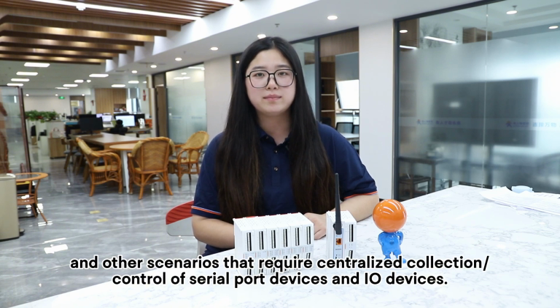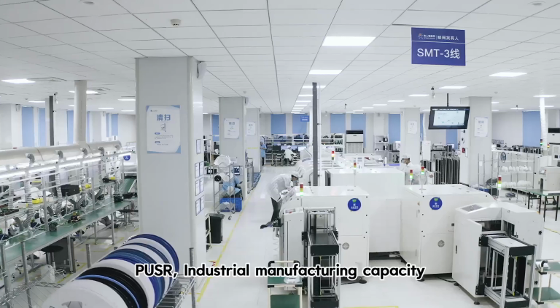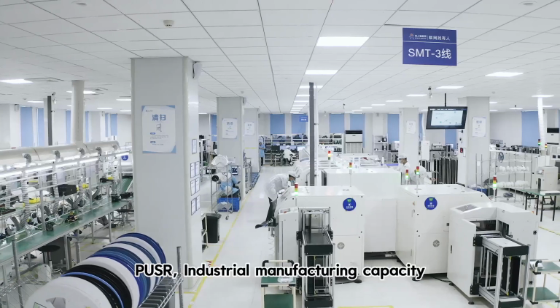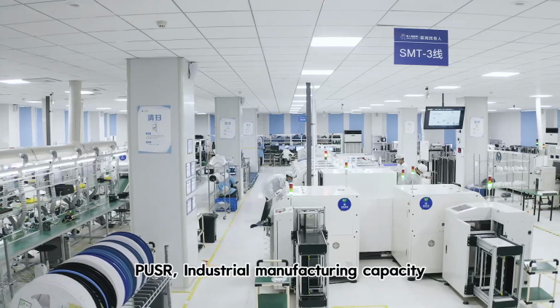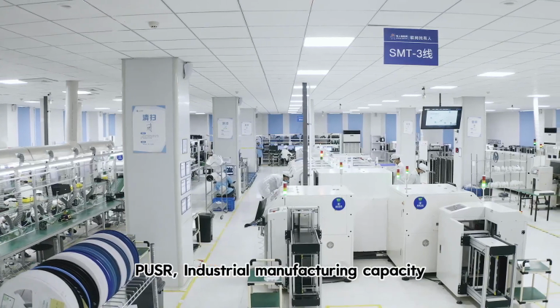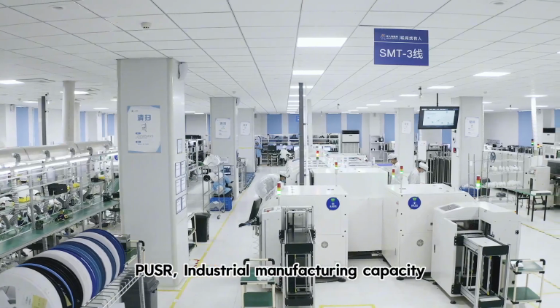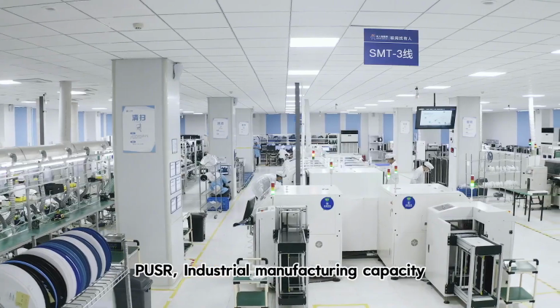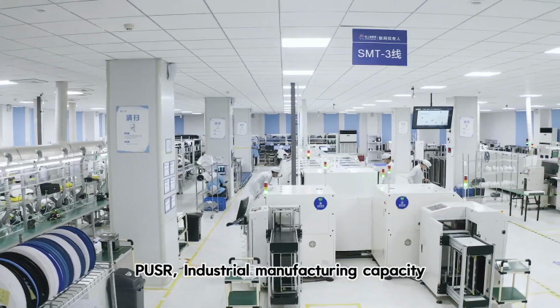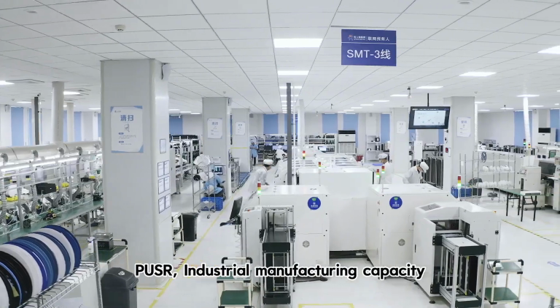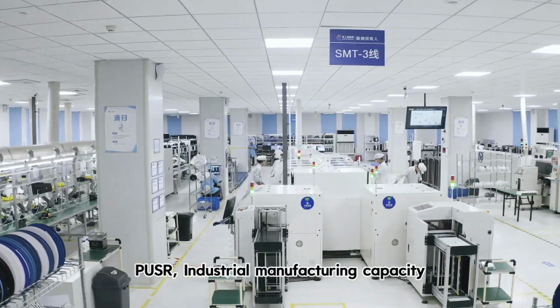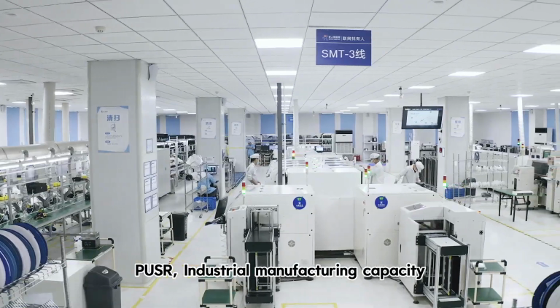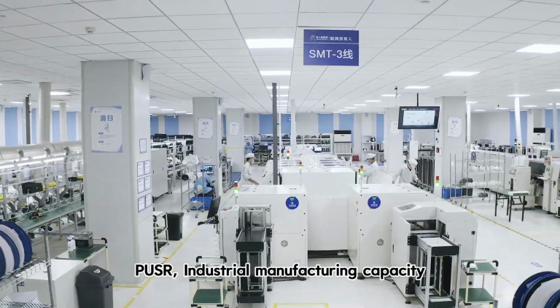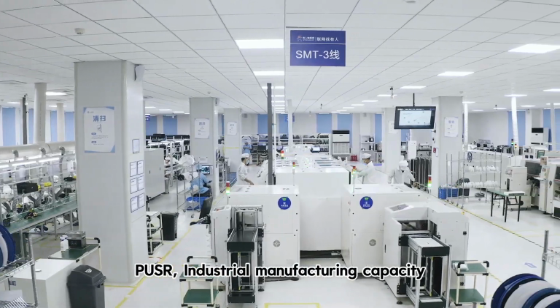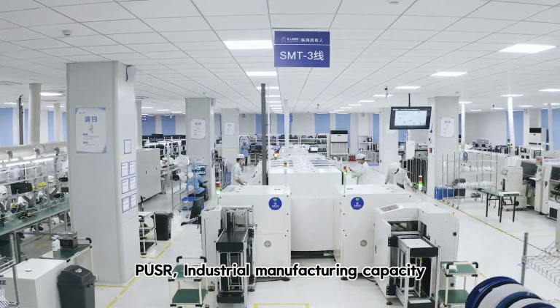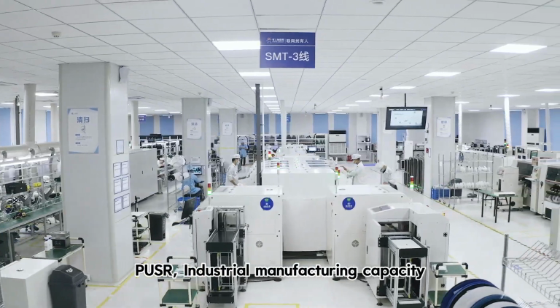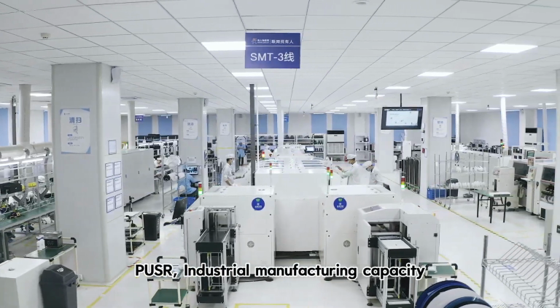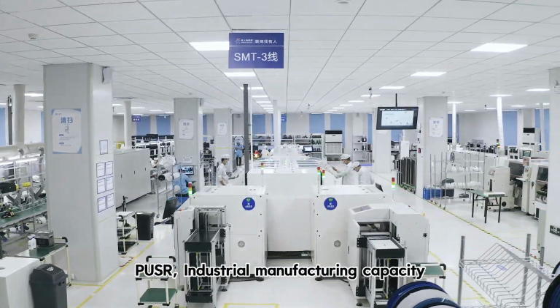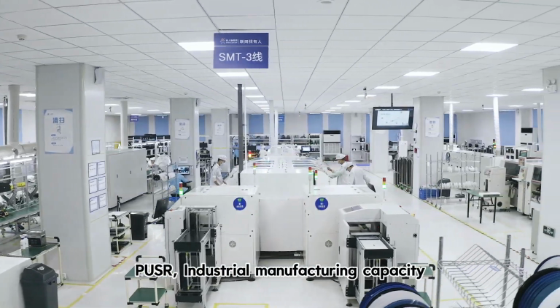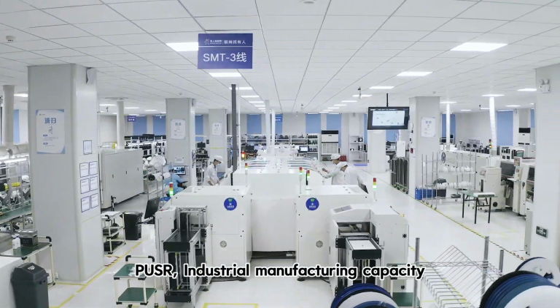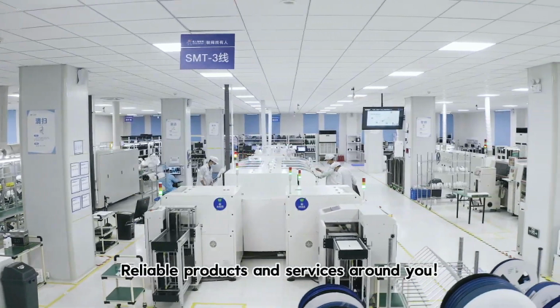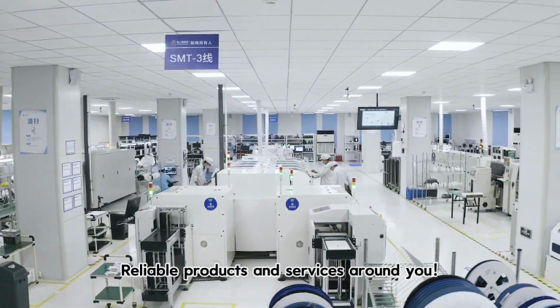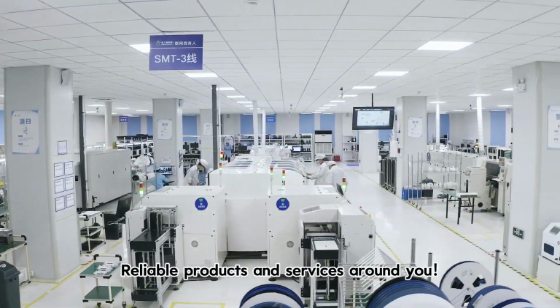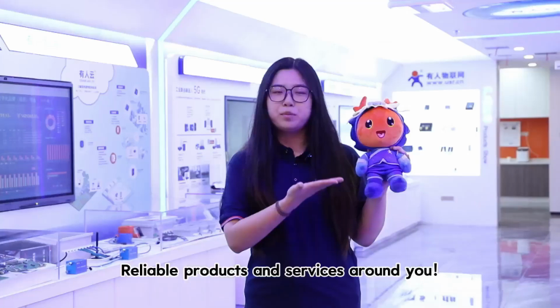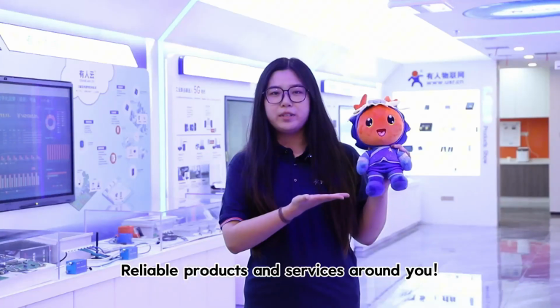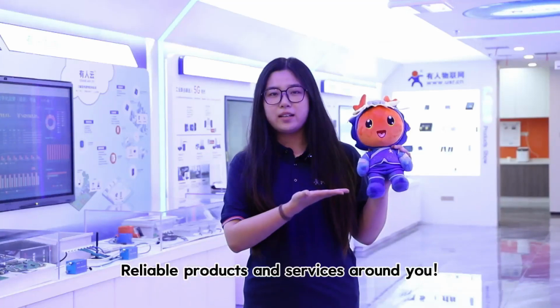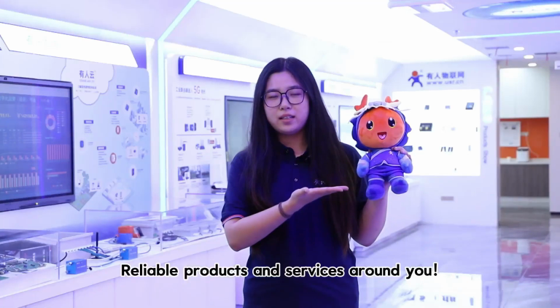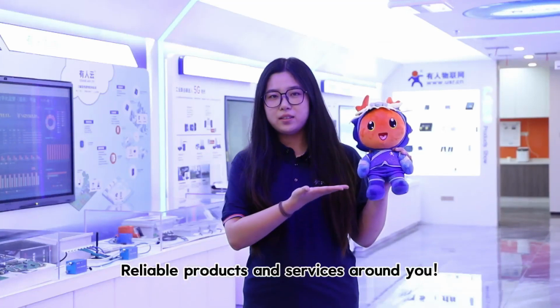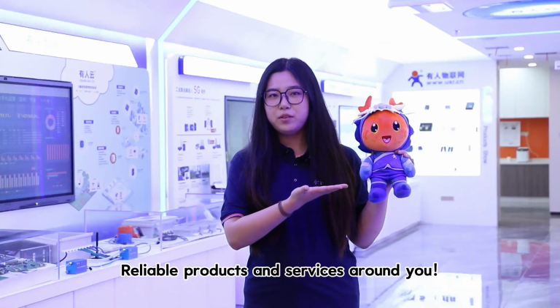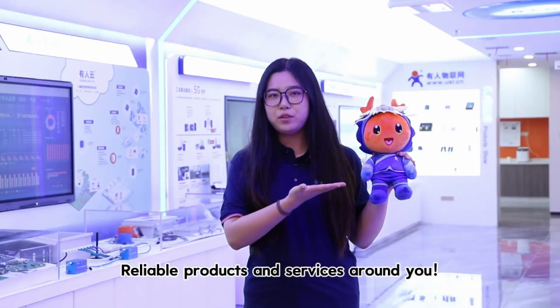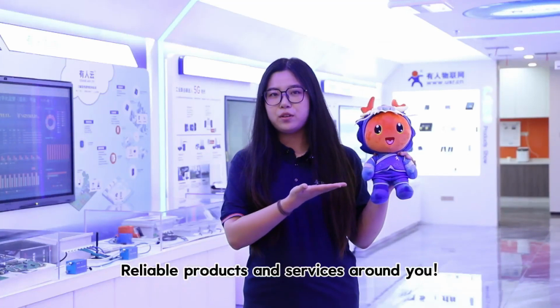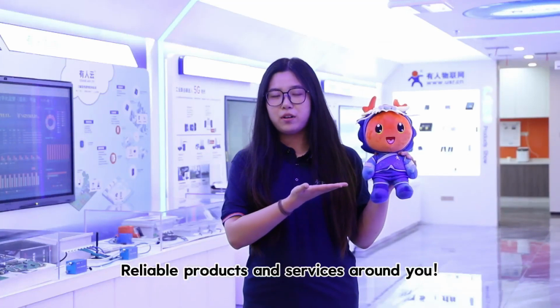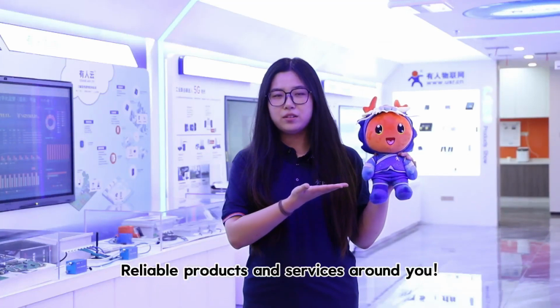POSA — industrial manufacturing capacity, reliable products and services around you.